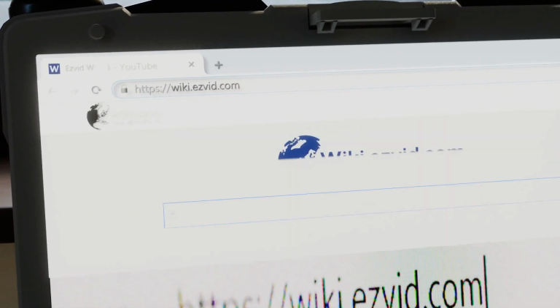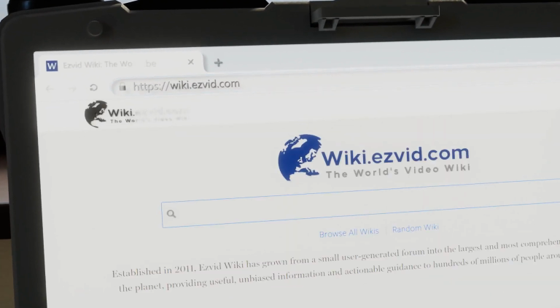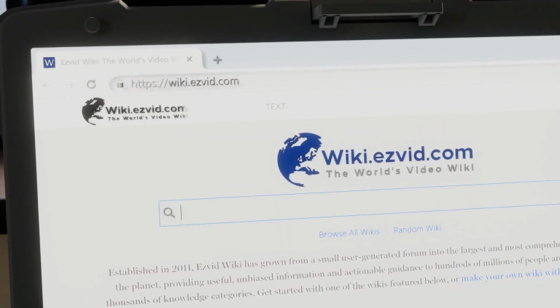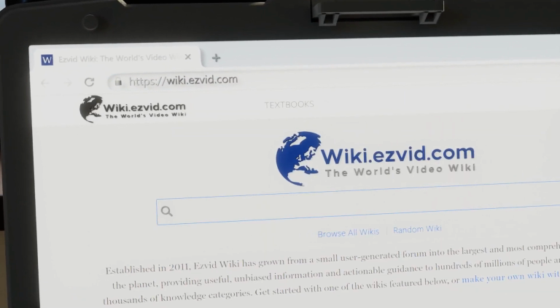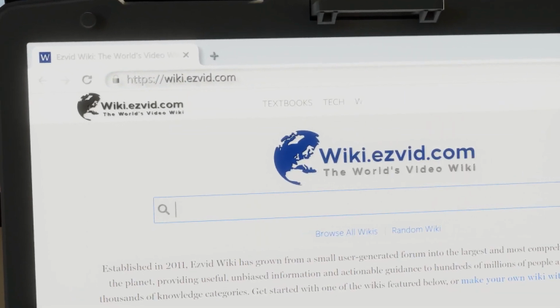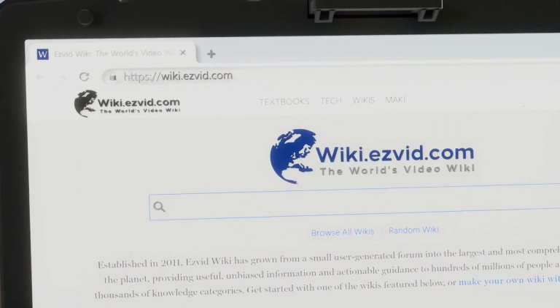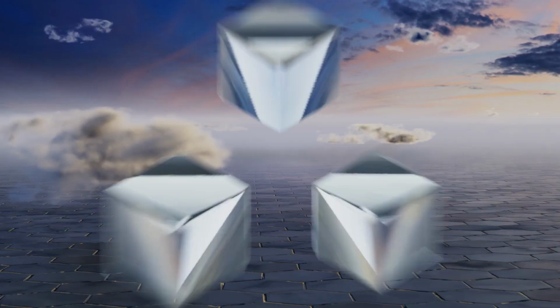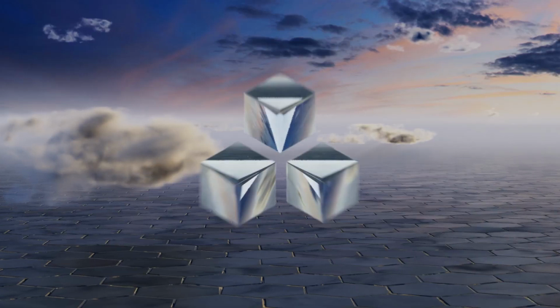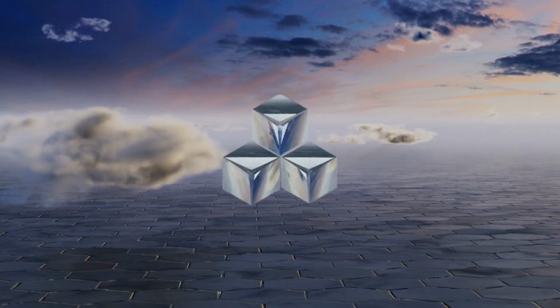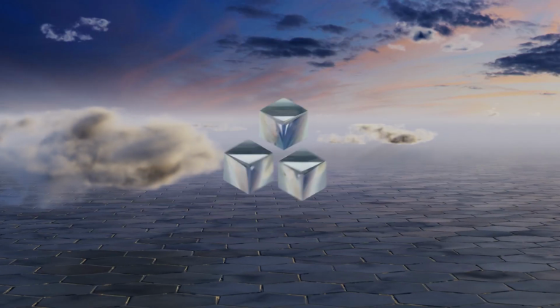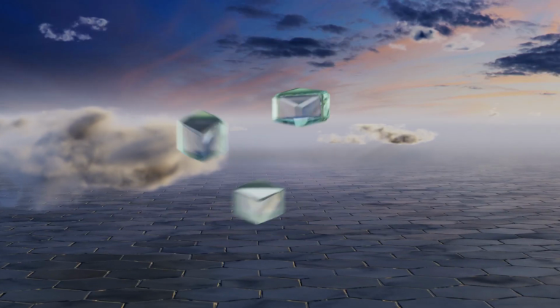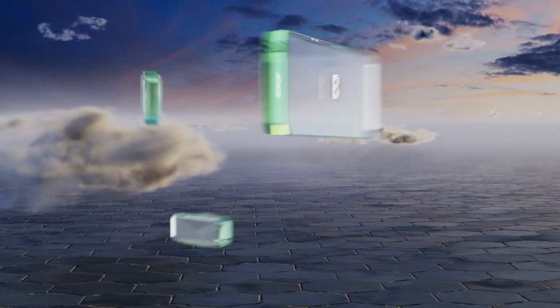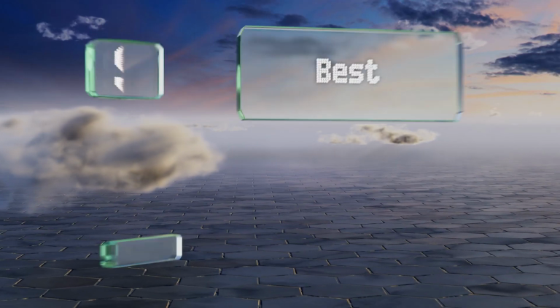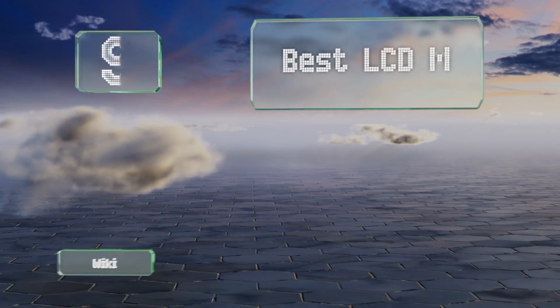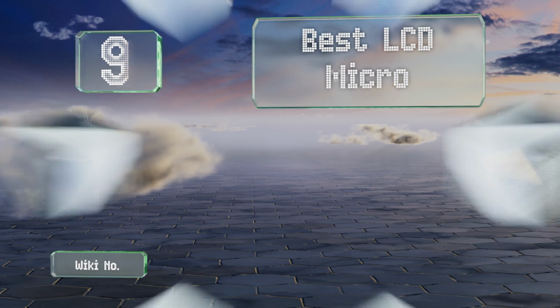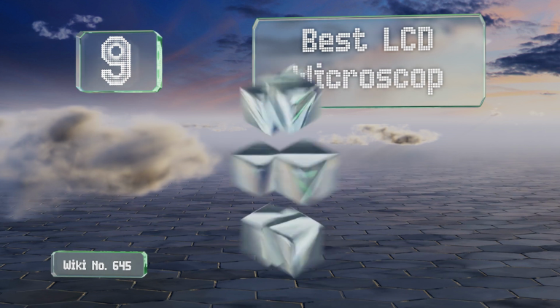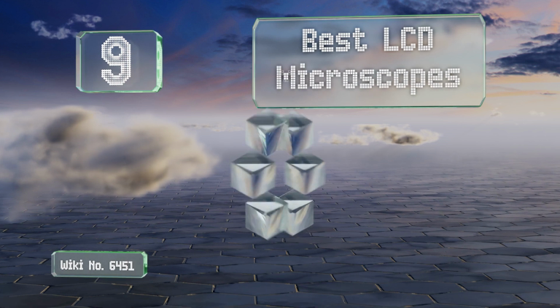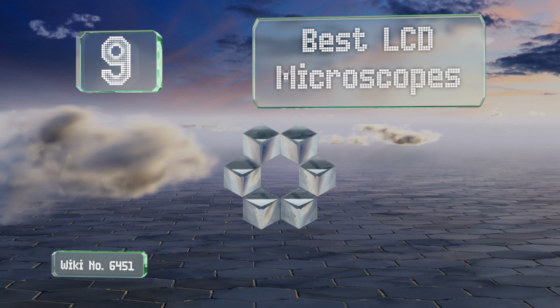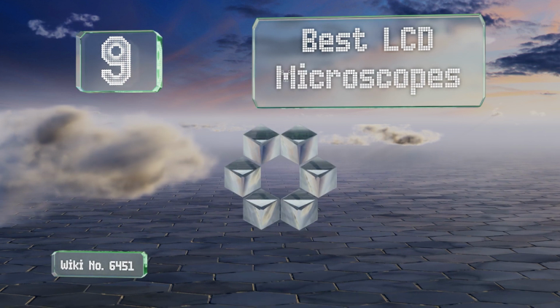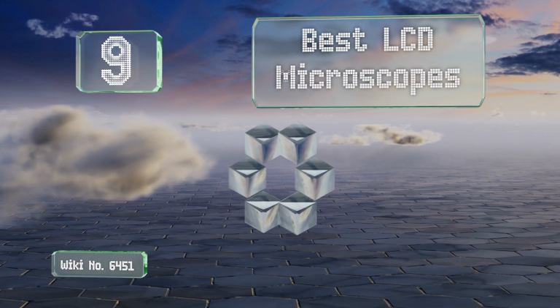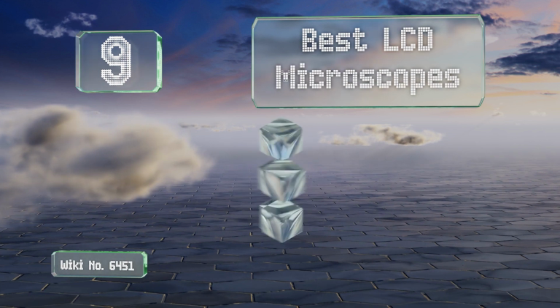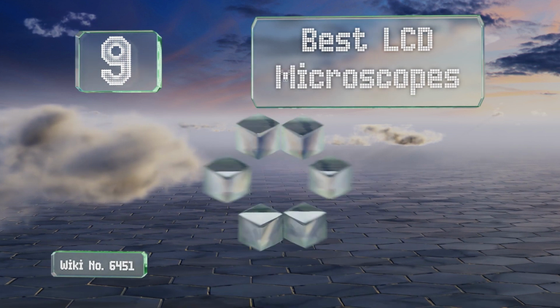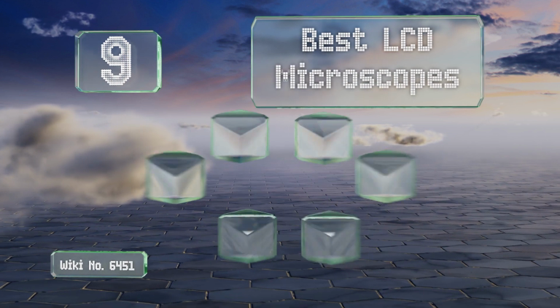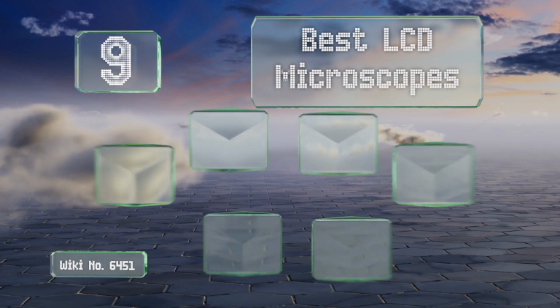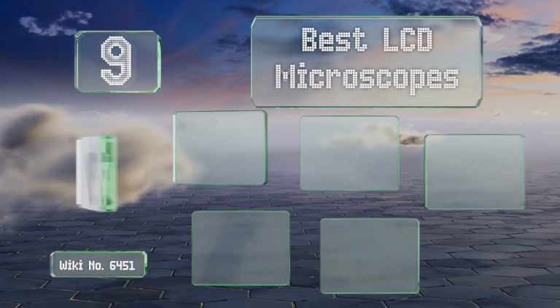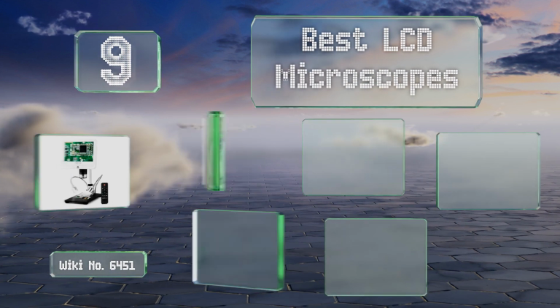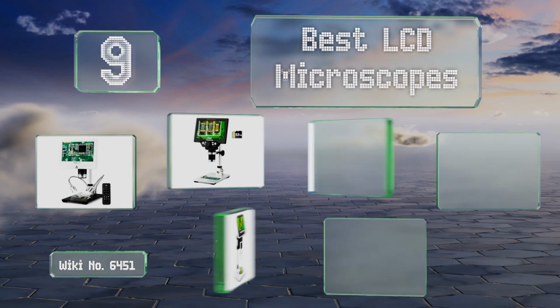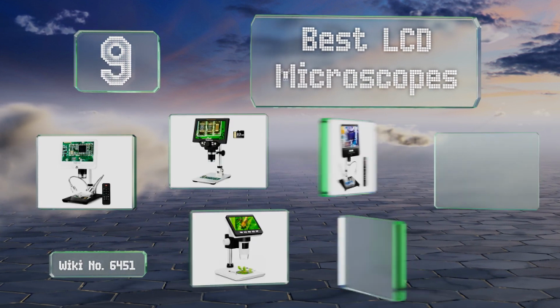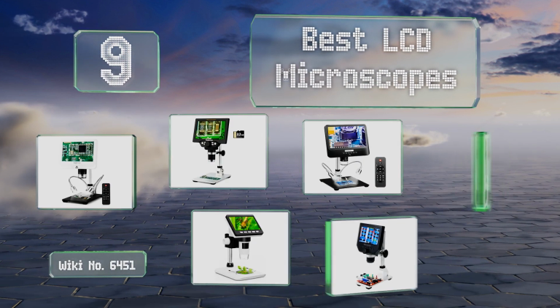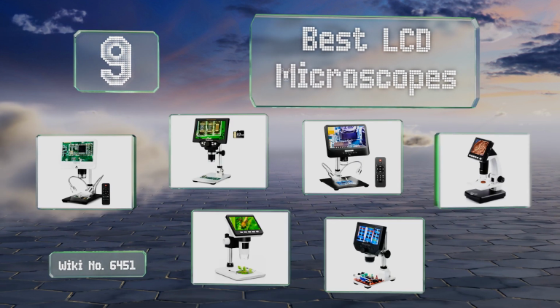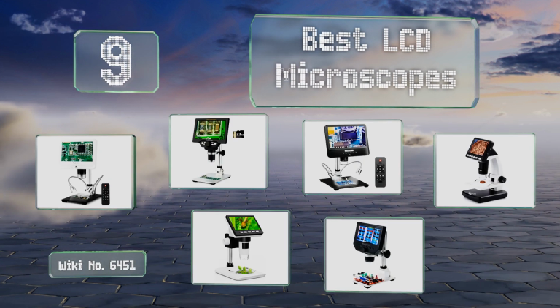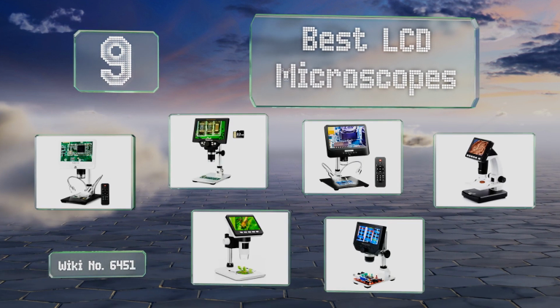EasyVid presents the nine best LCD microscopes. Let's get started with the list.